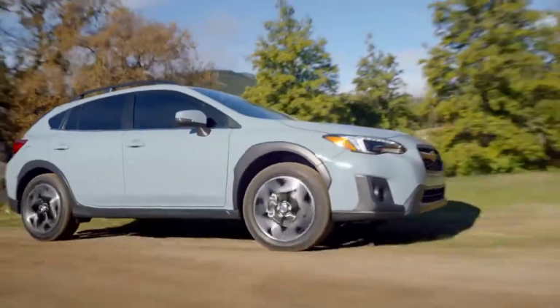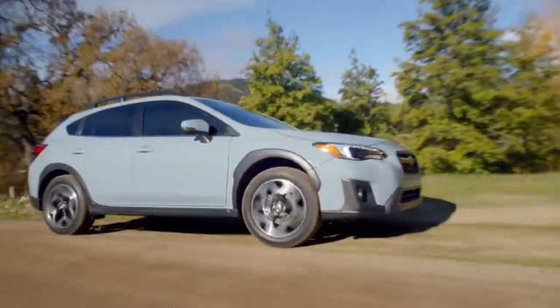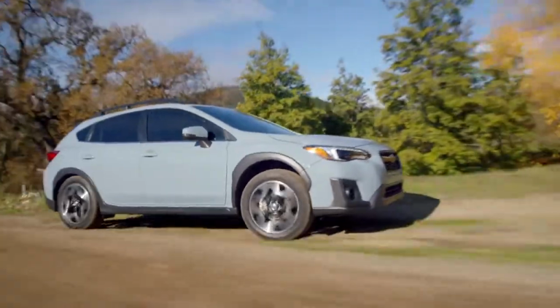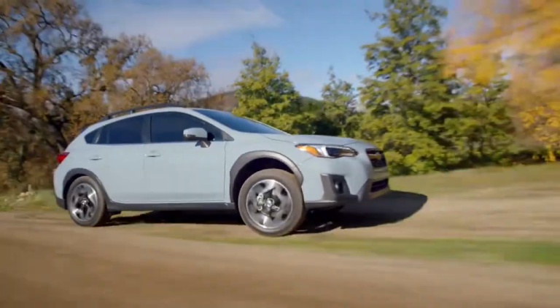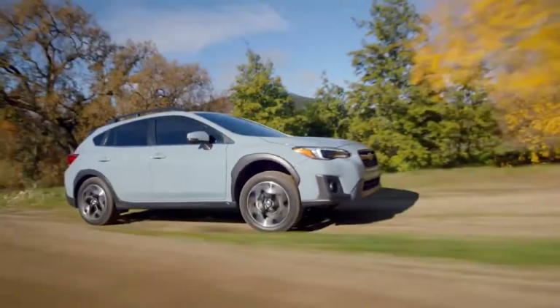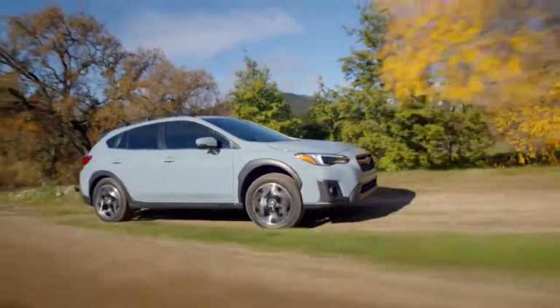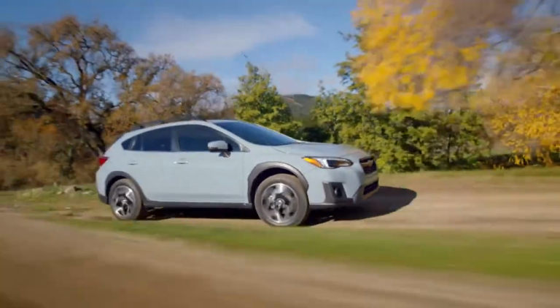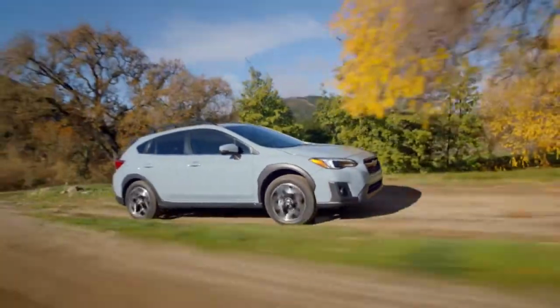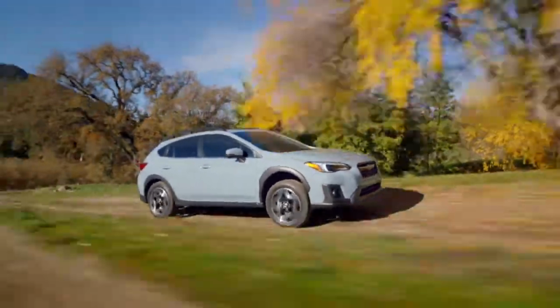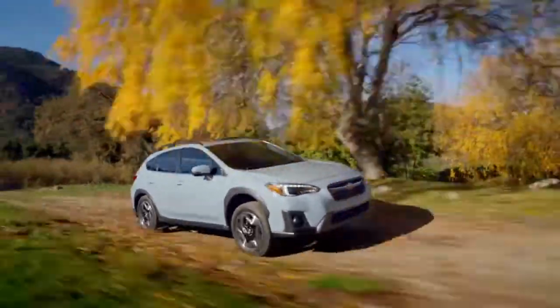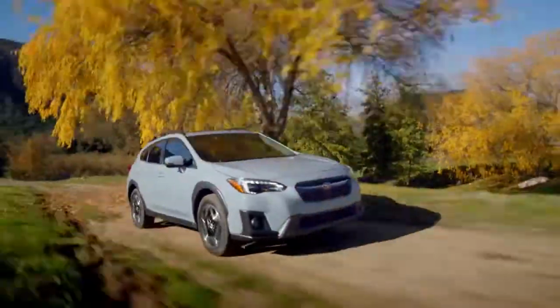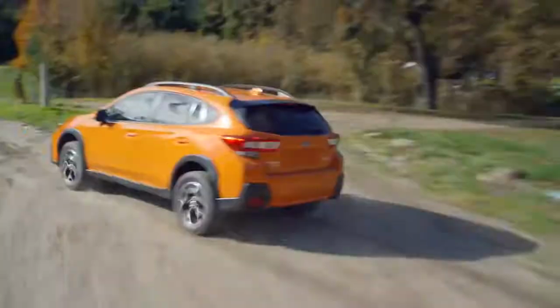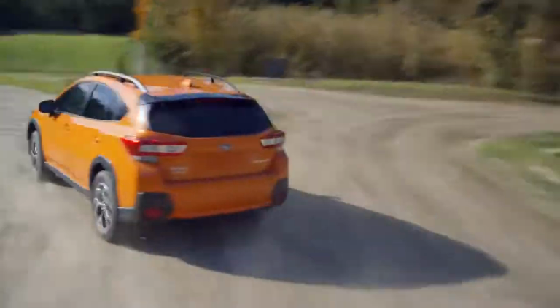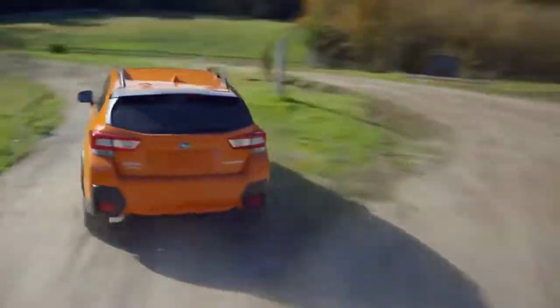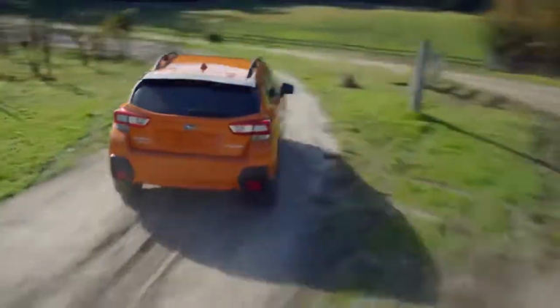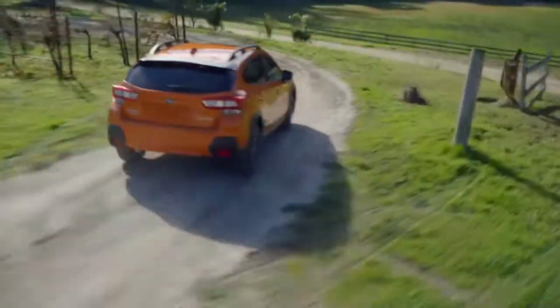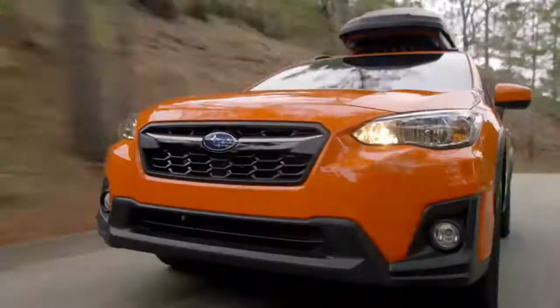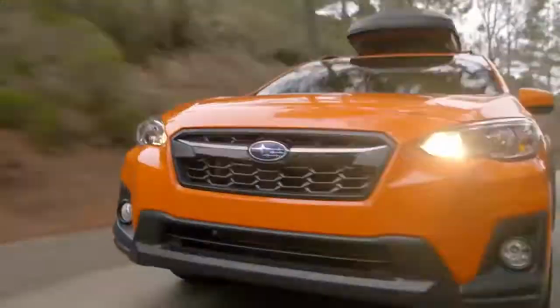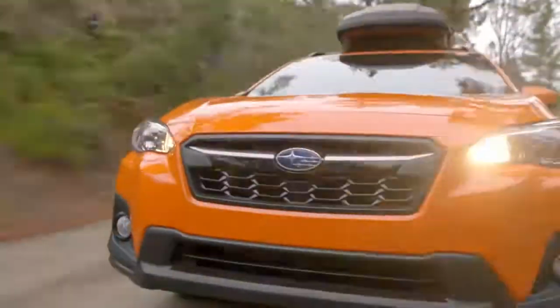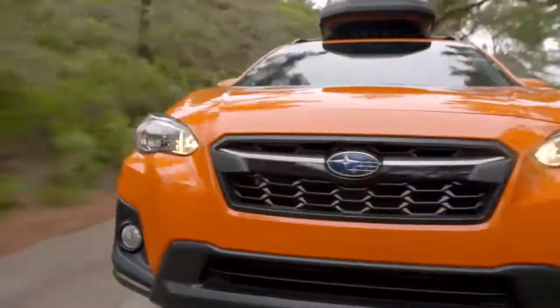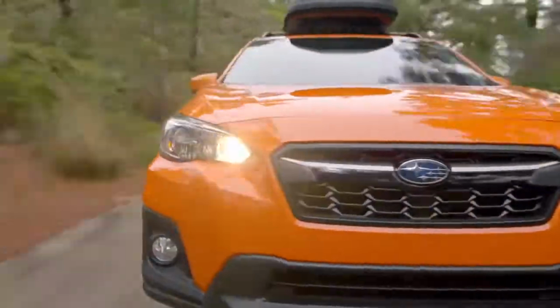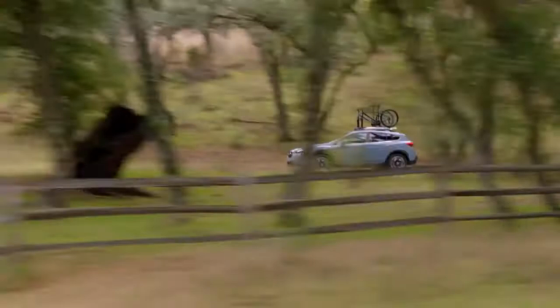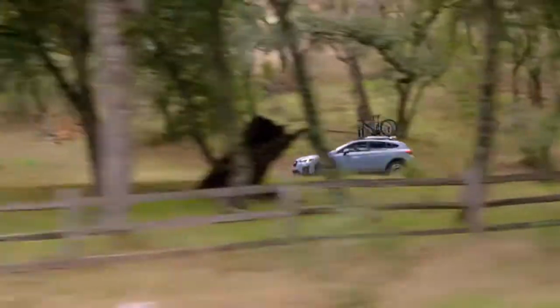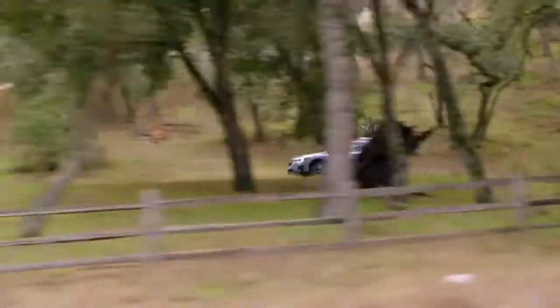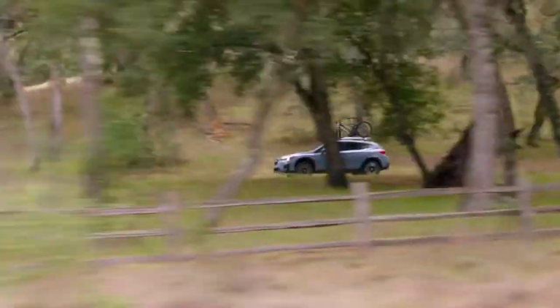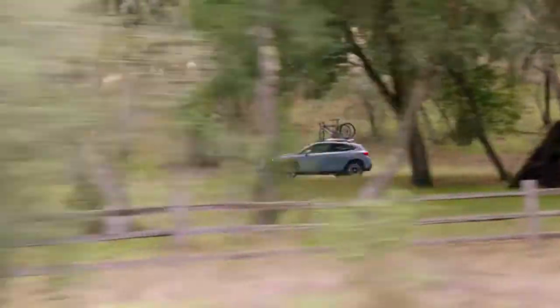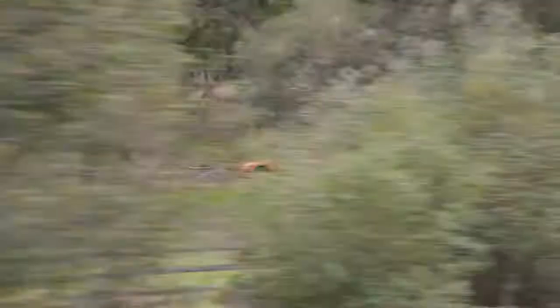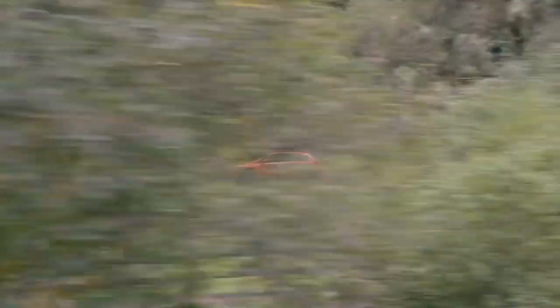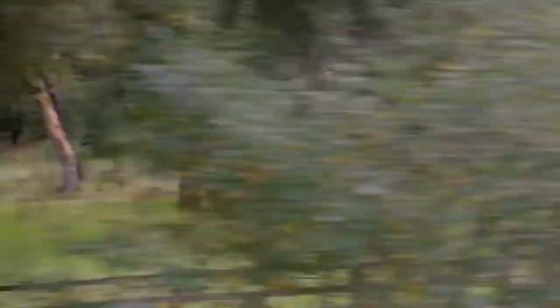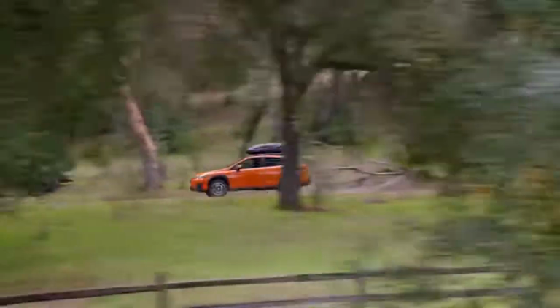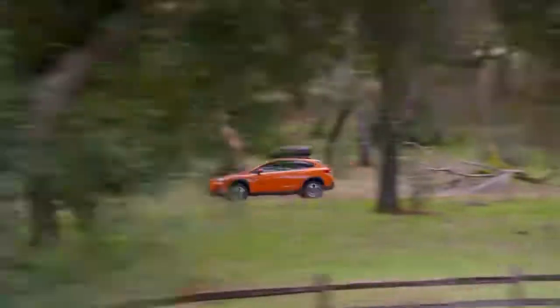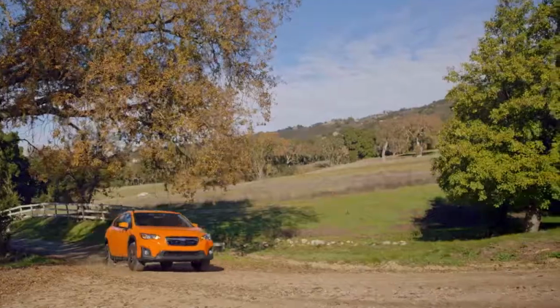The Crosstrek has it all. Discover why the Crosstrek is so easy to love — visit our dealership today.